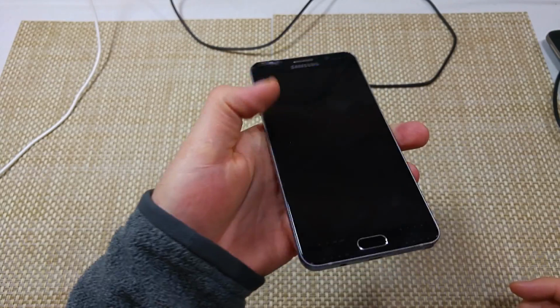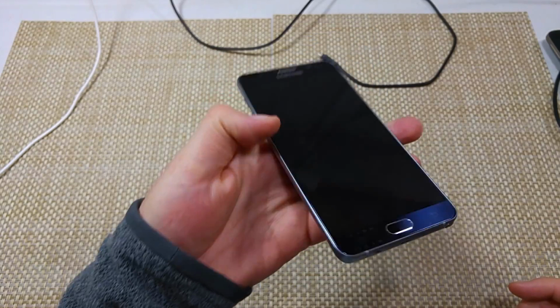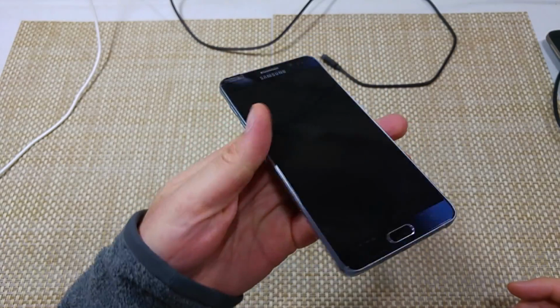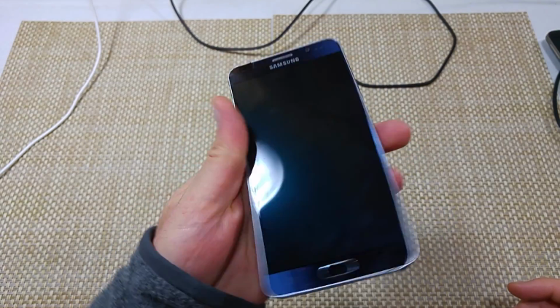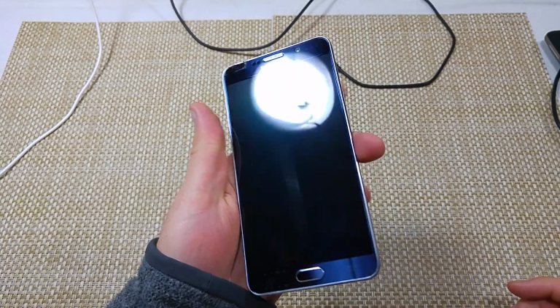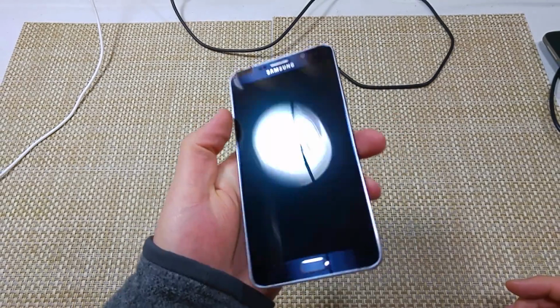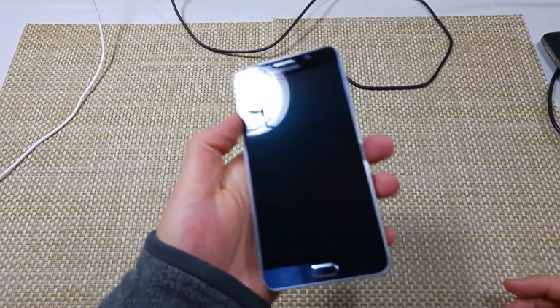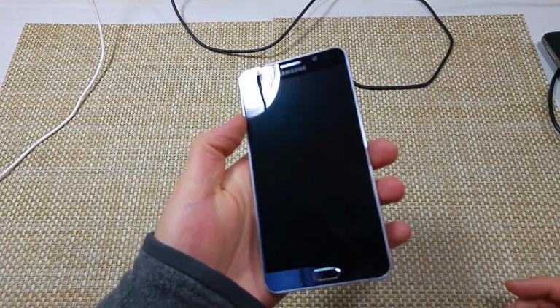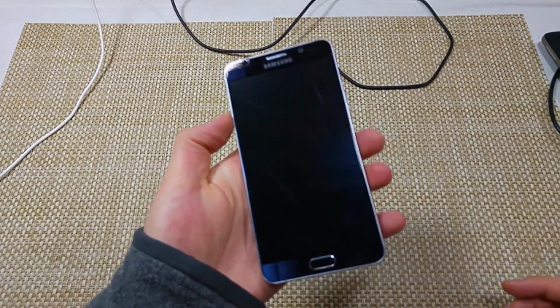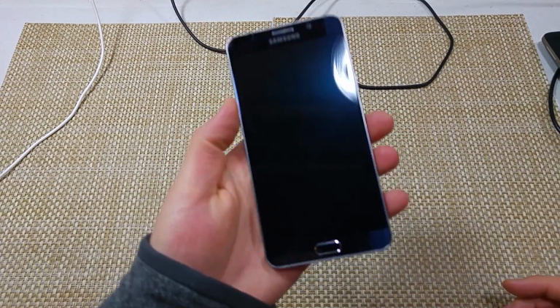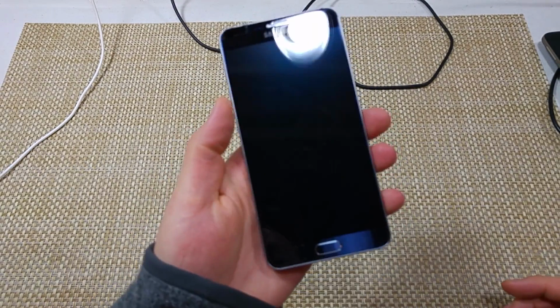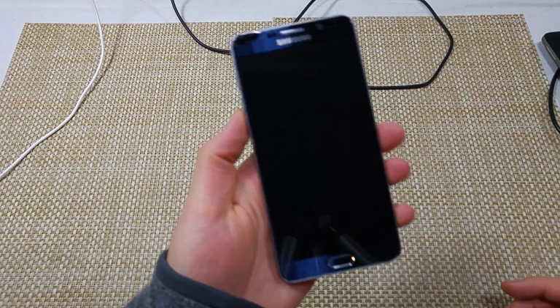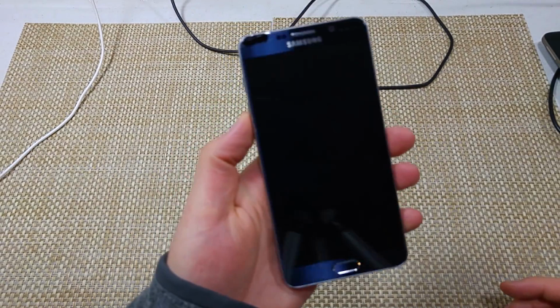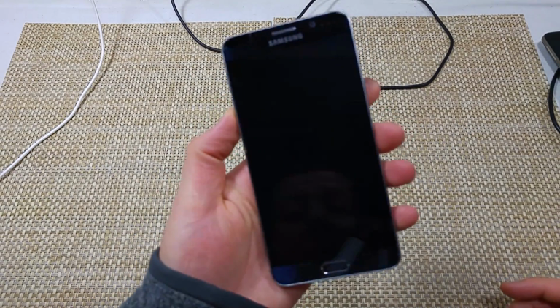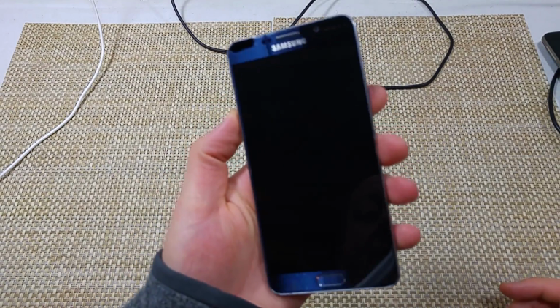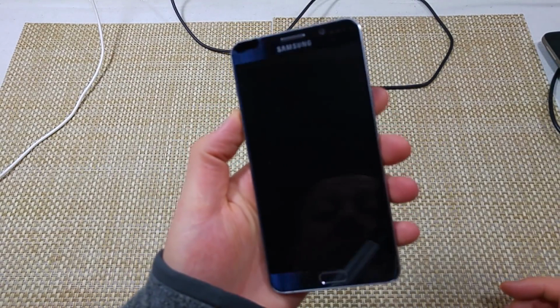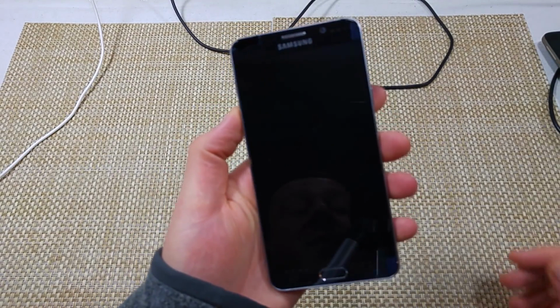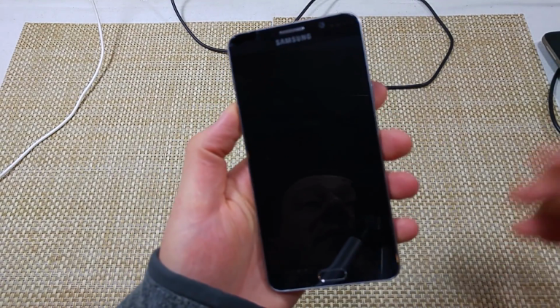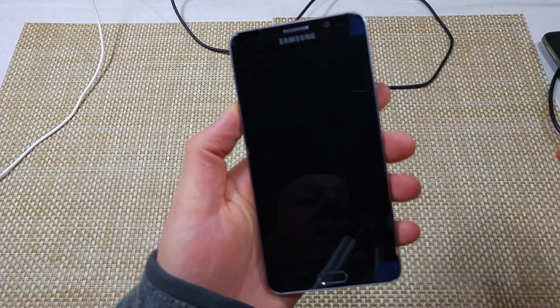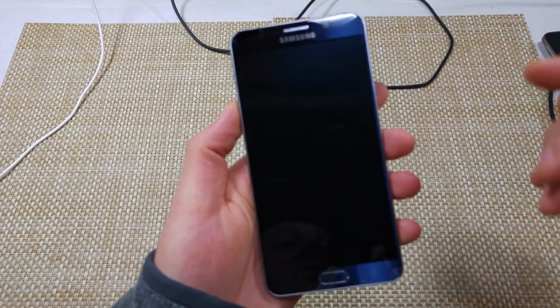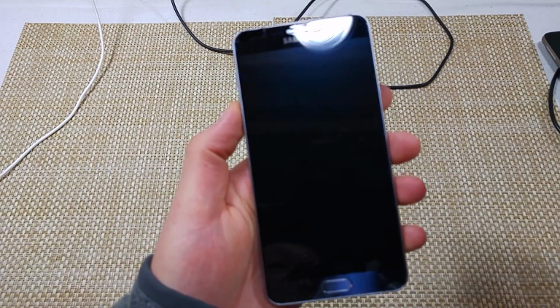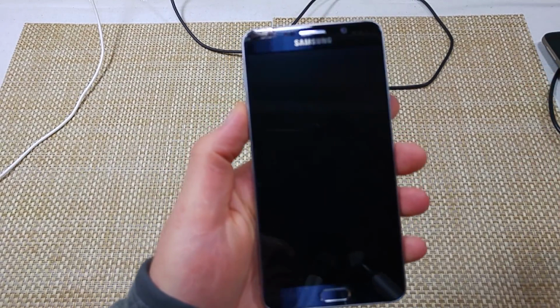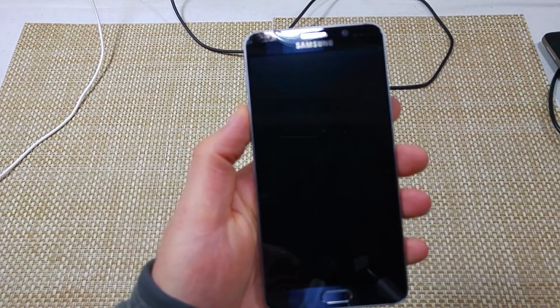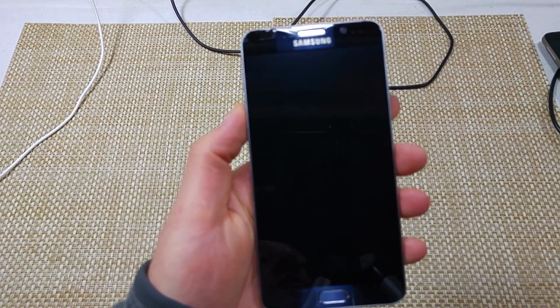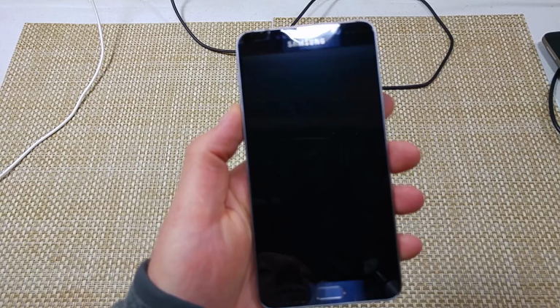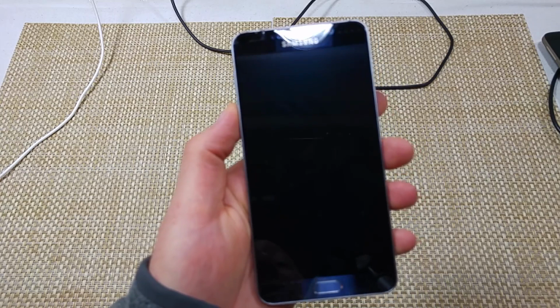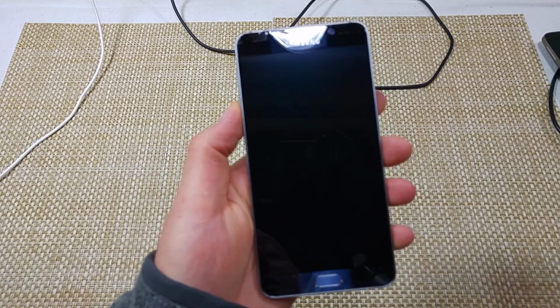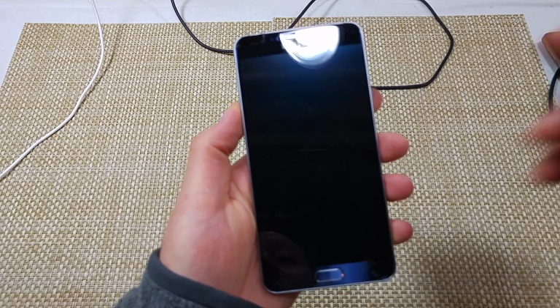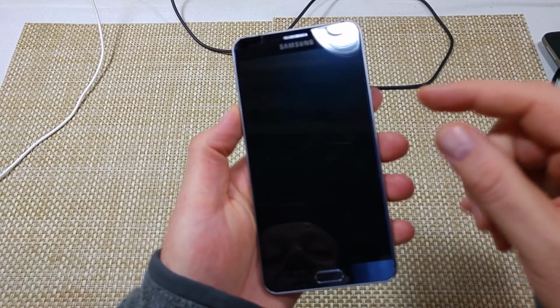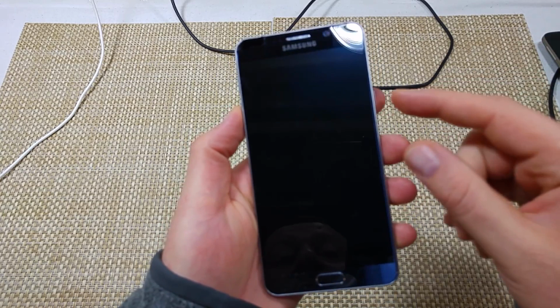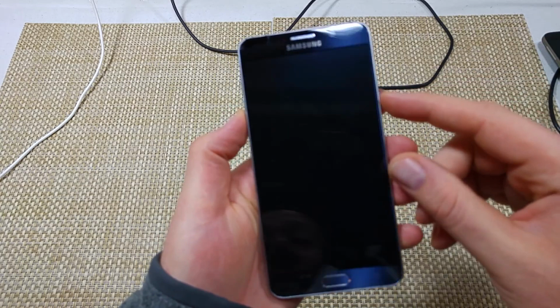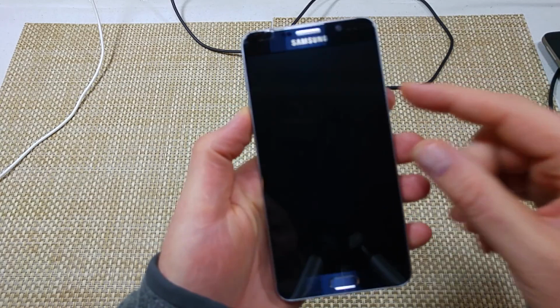This is a quick informational video. I got the Samsung Galaxy Note 5 and I'm going to show you the two ways how to turn on safe mode.